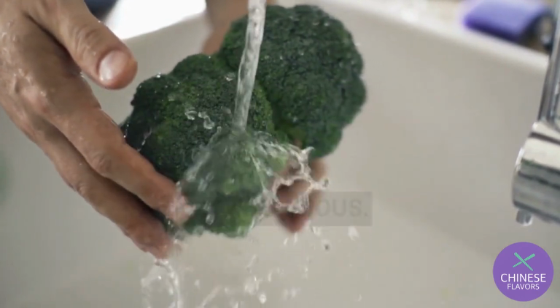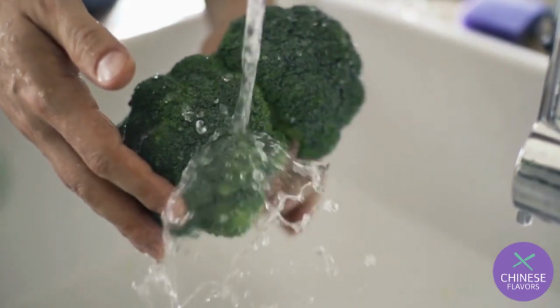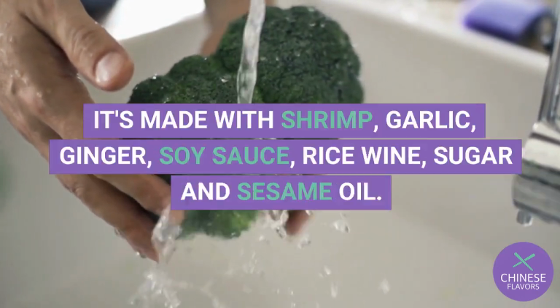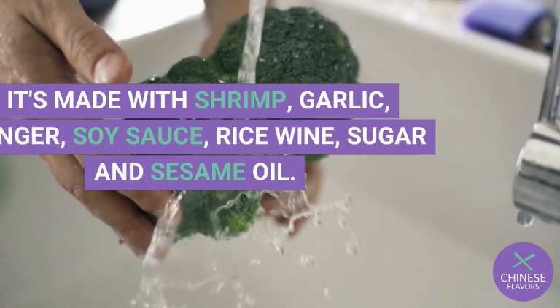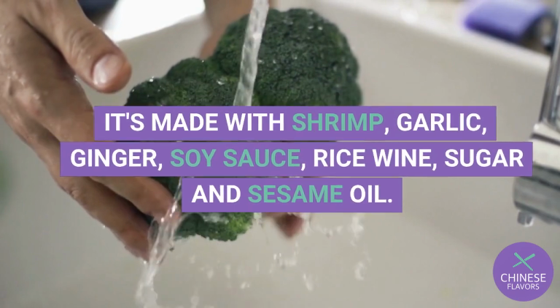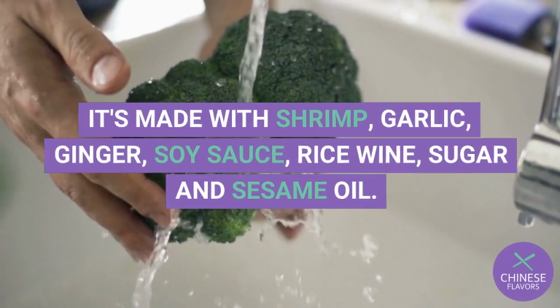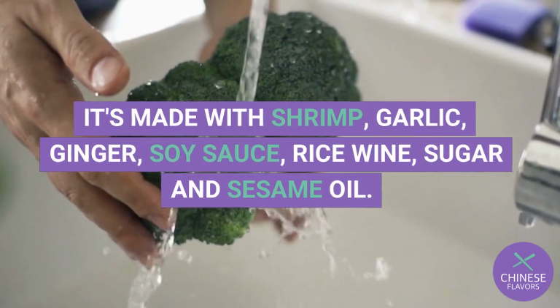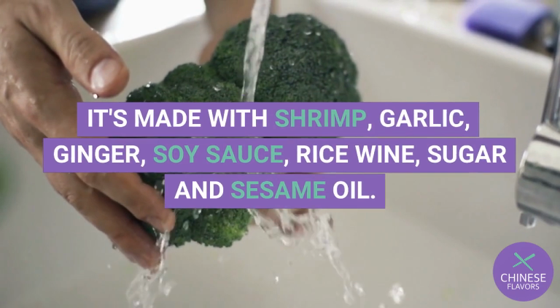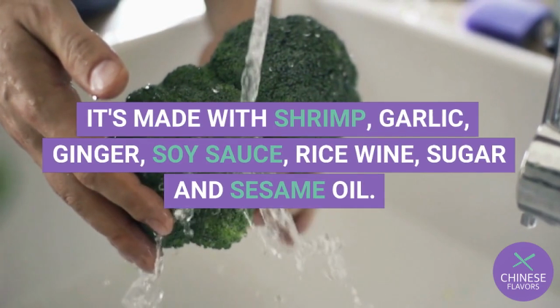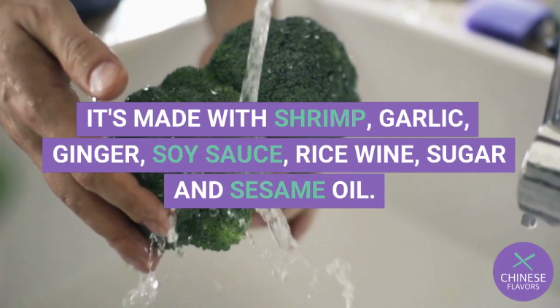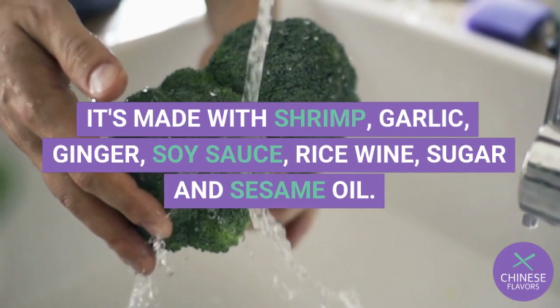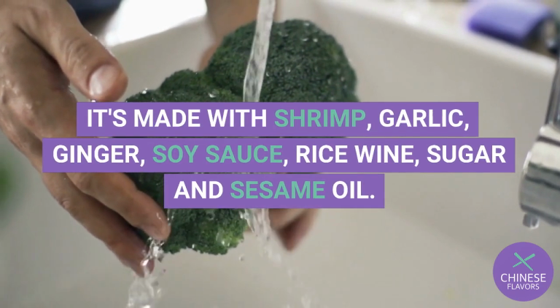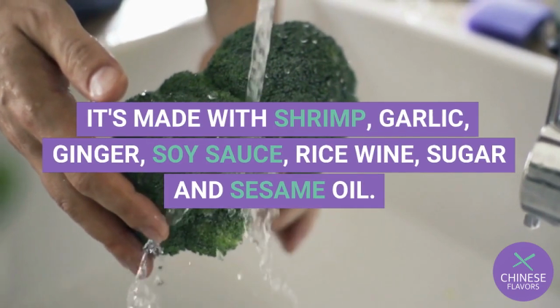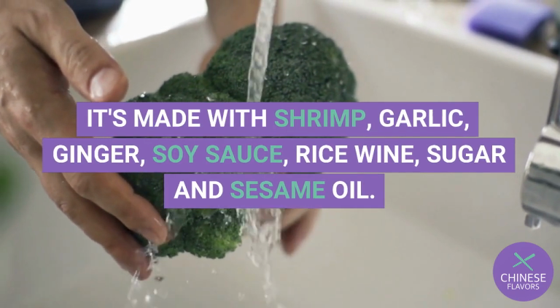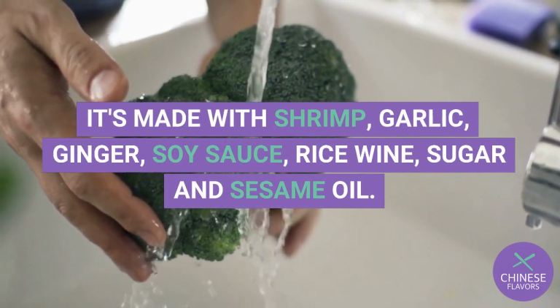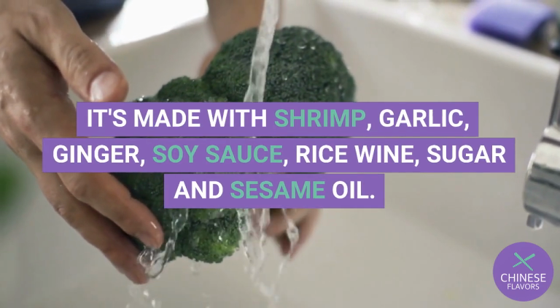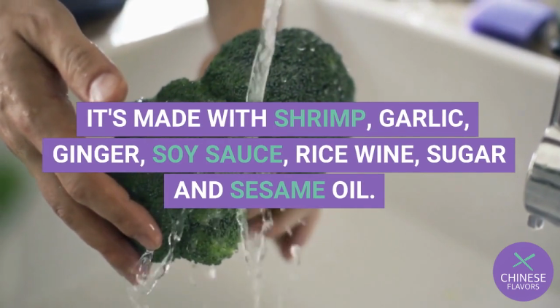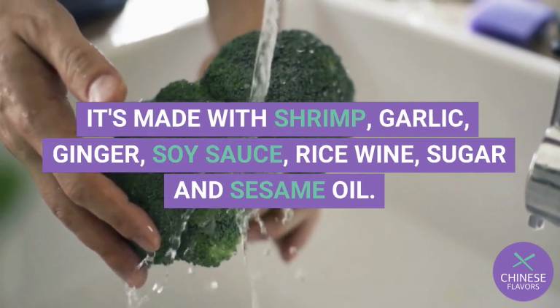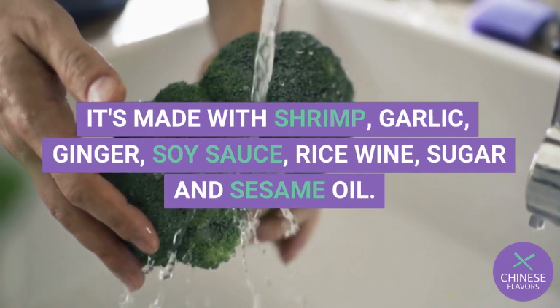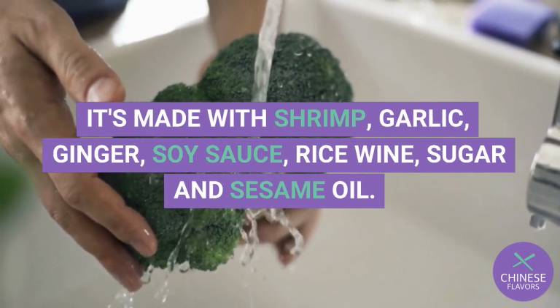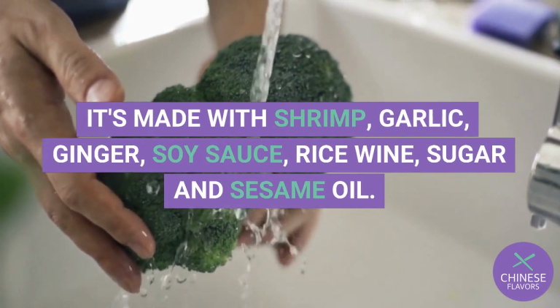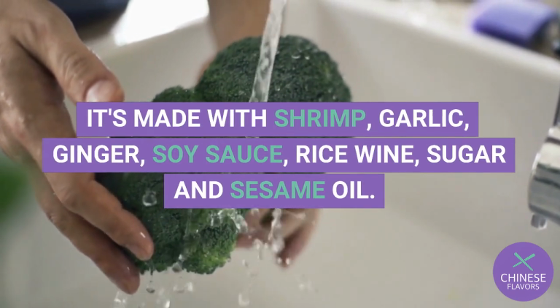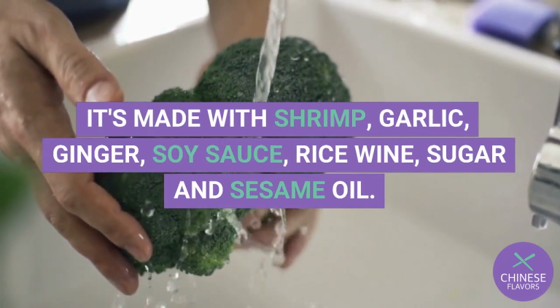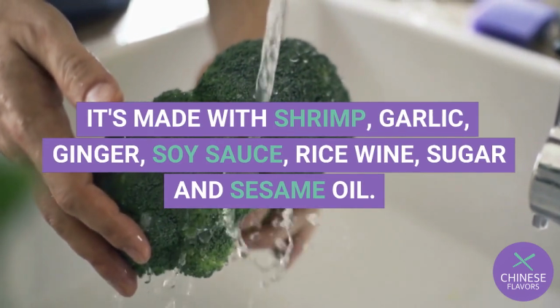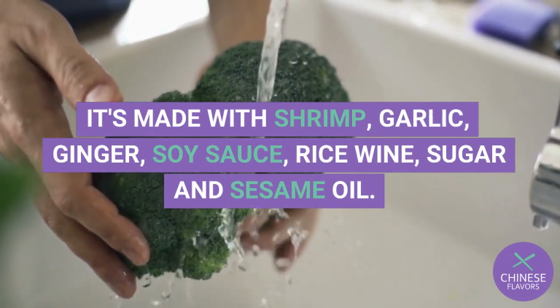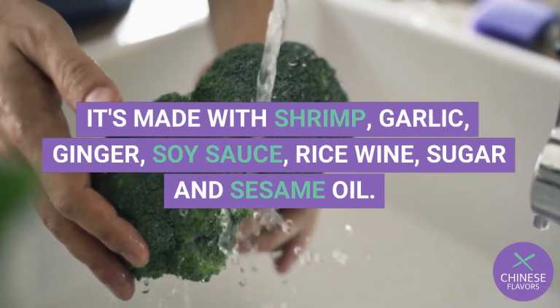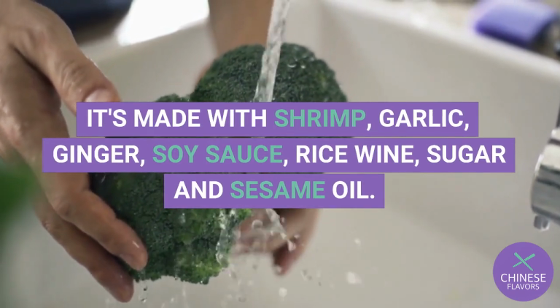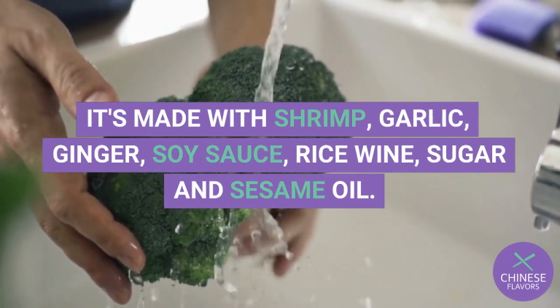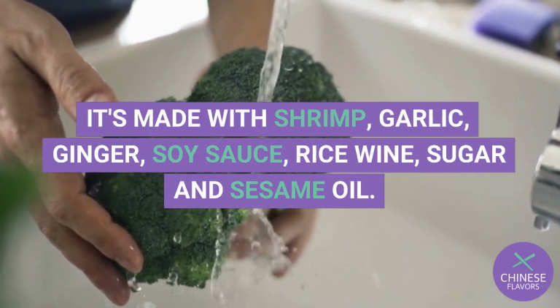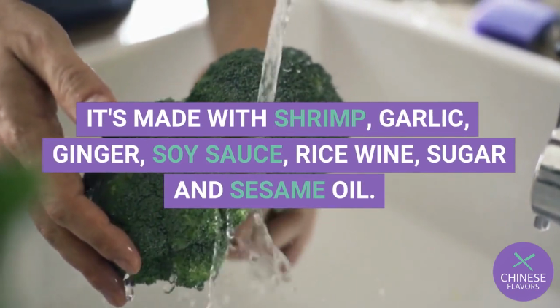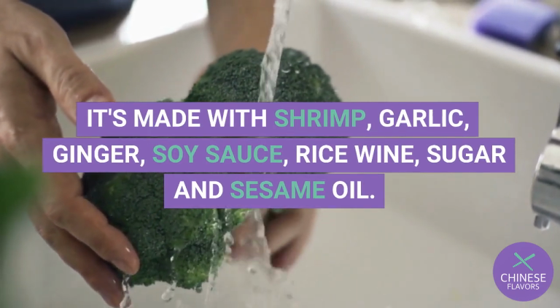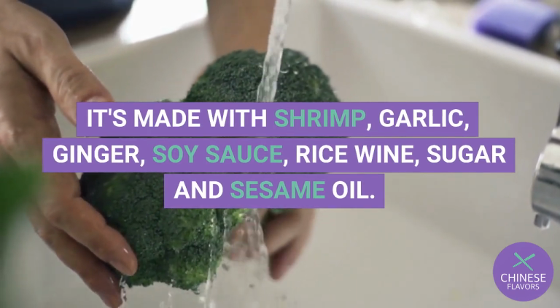It's made with shrimp, garlic, ginger, soy sauce, rice wine, sugar, and sesame oil.